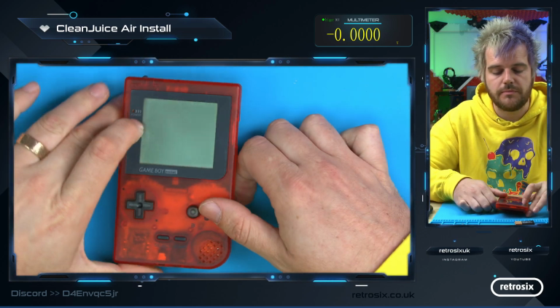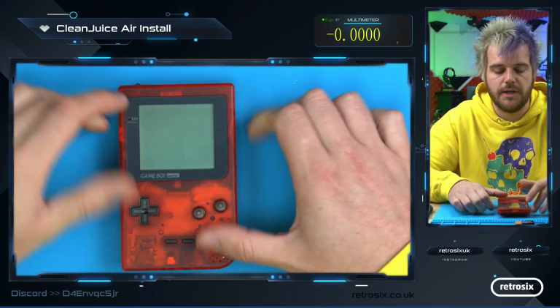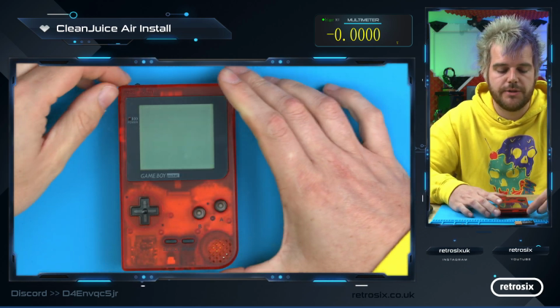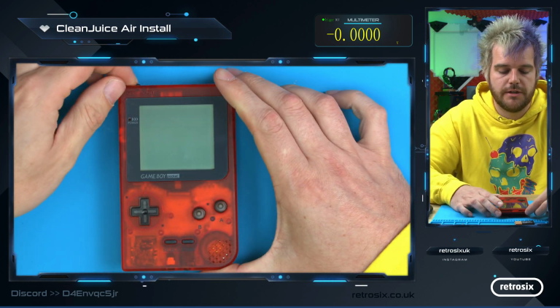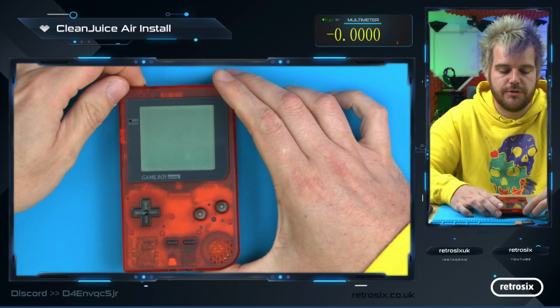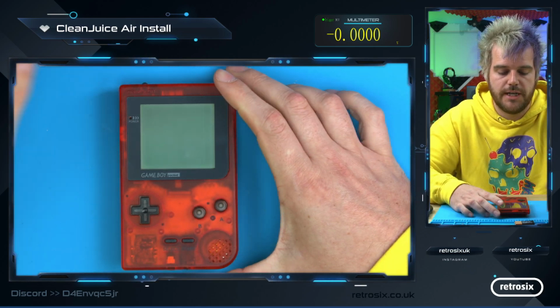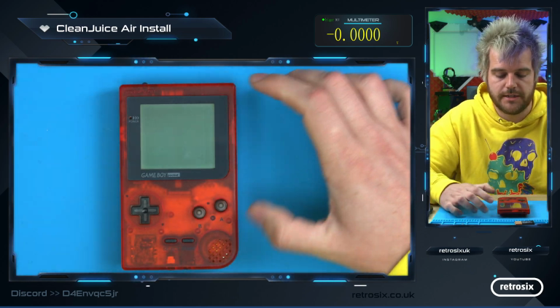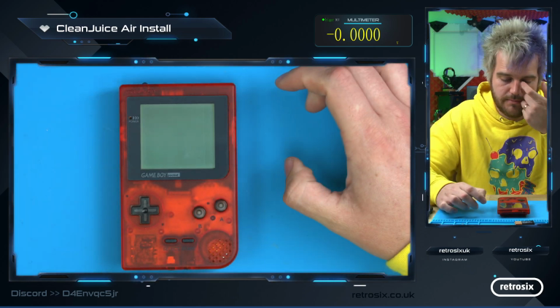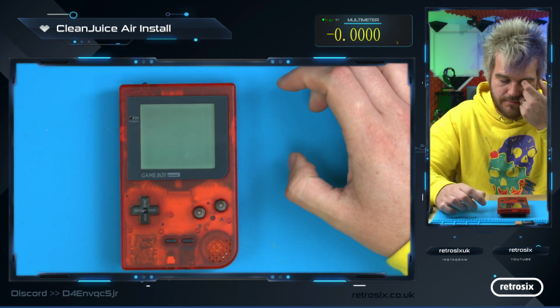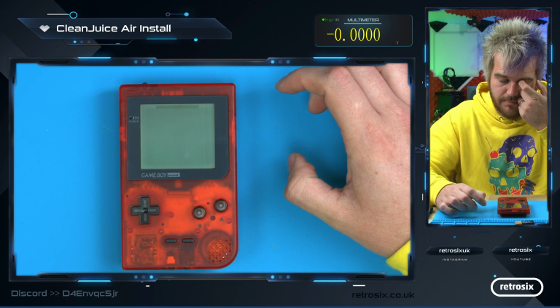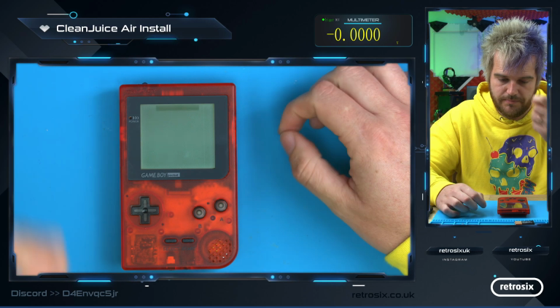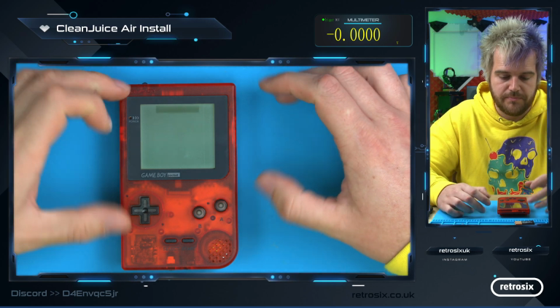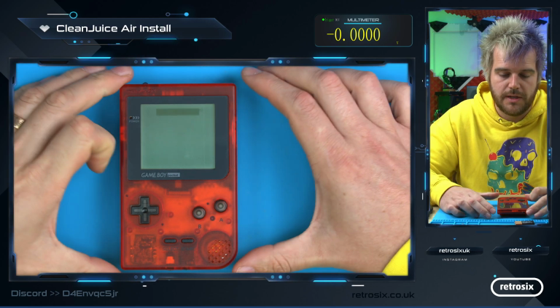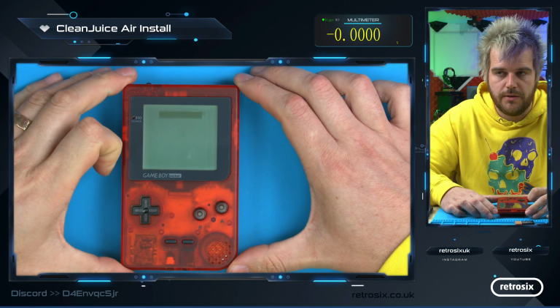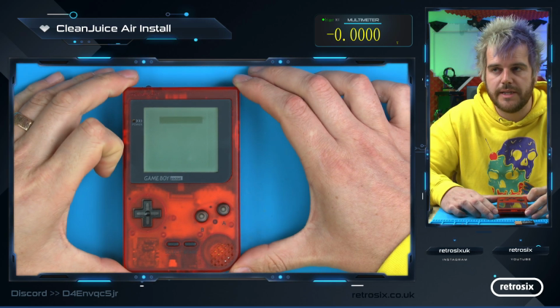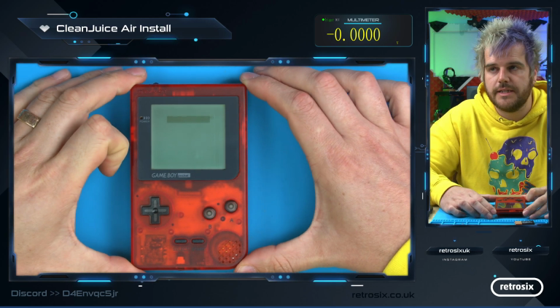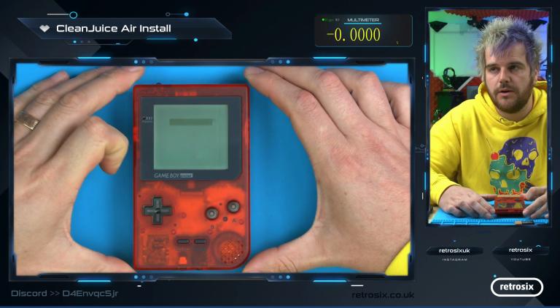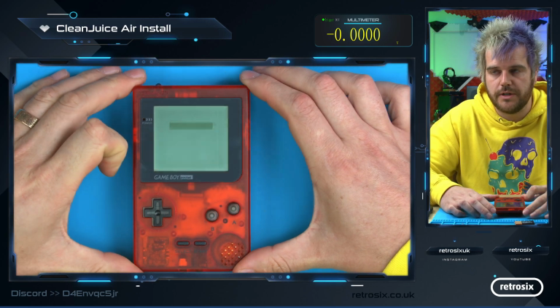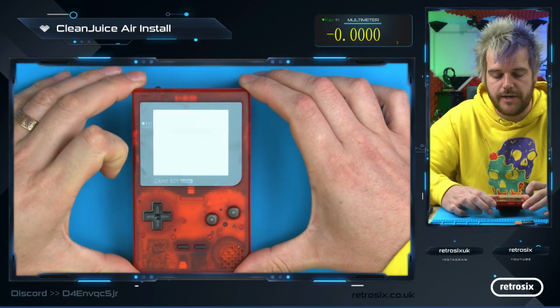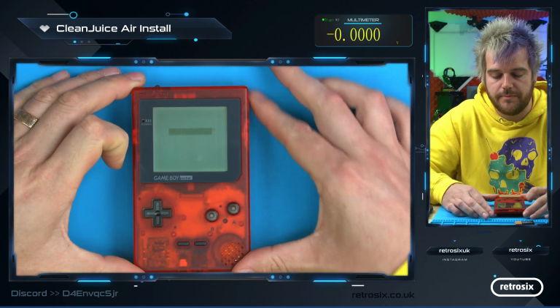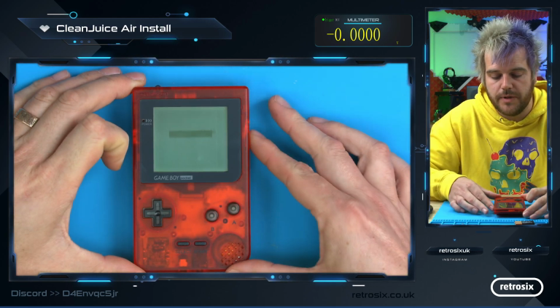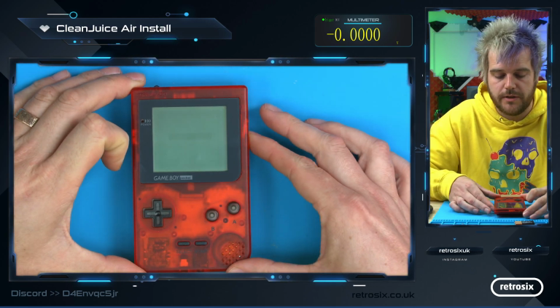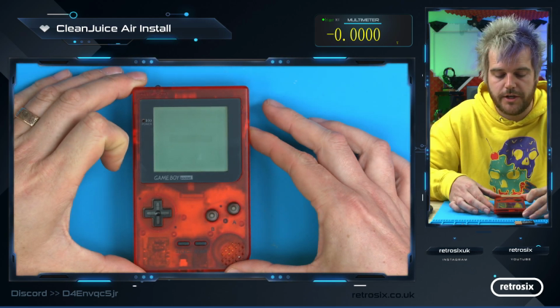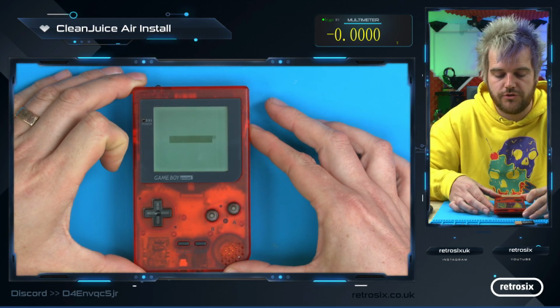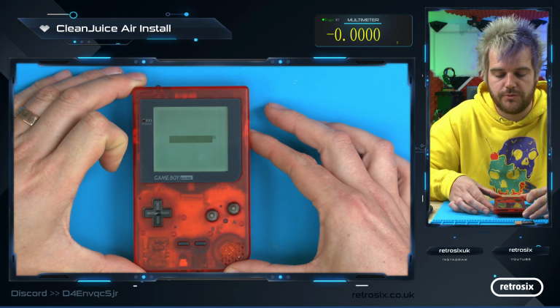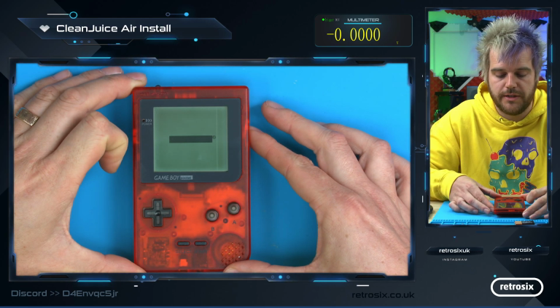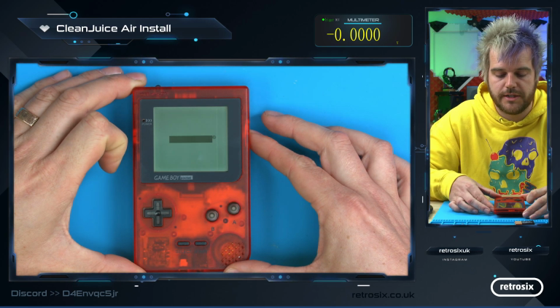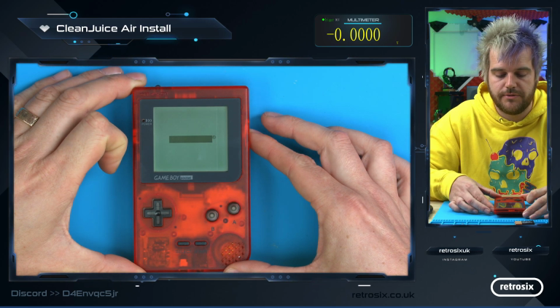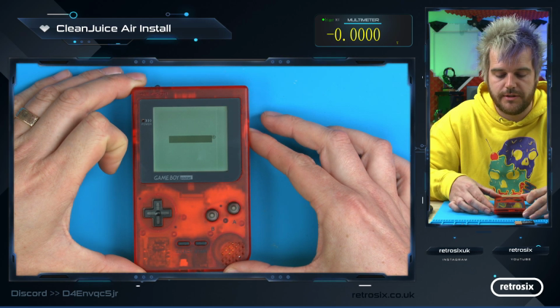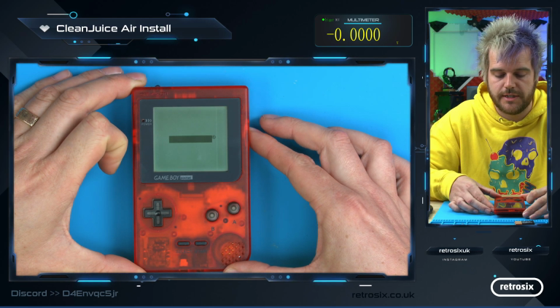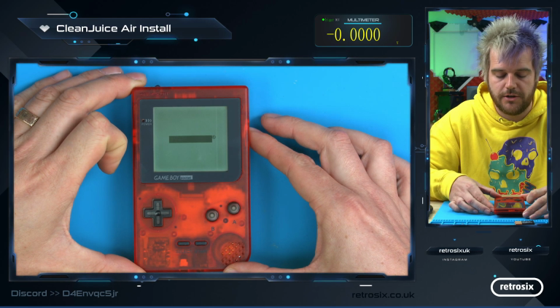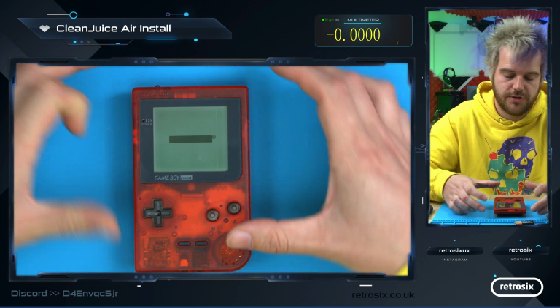Turn it over and test — and you can see this now works fine. You've got your contrast wheel on the side for the desired contrast.